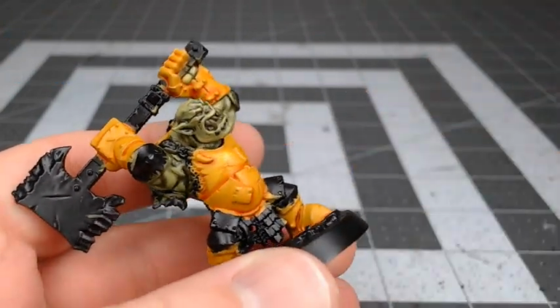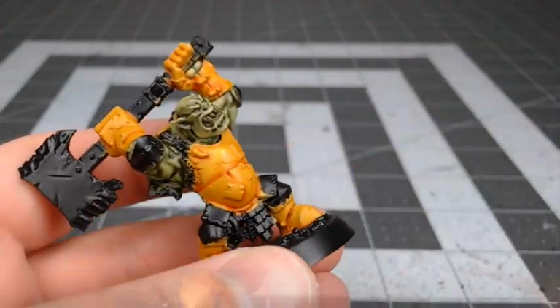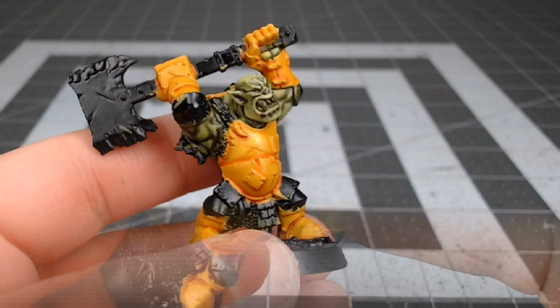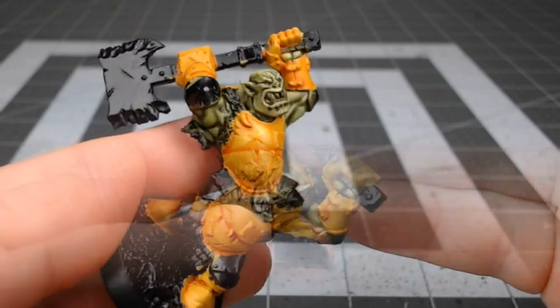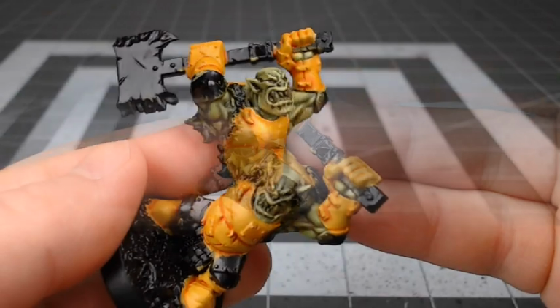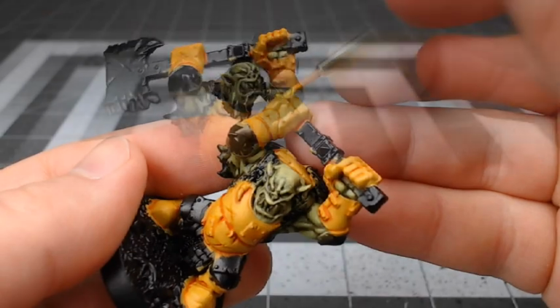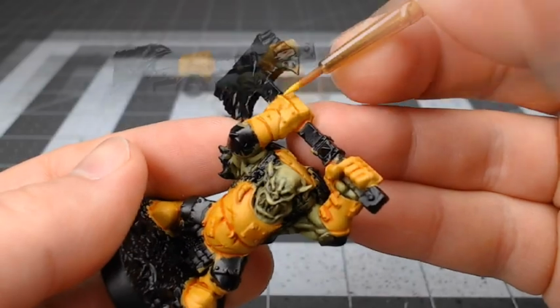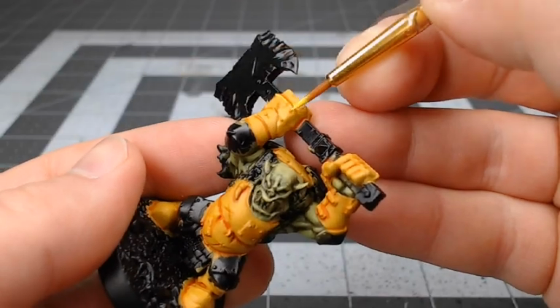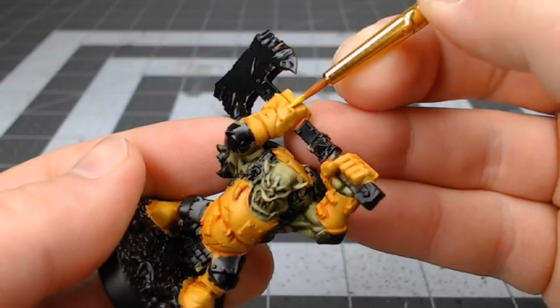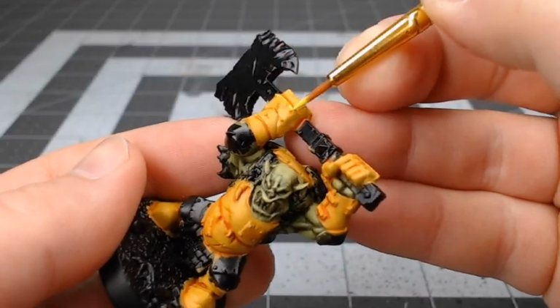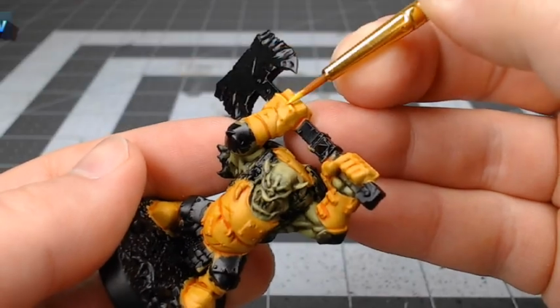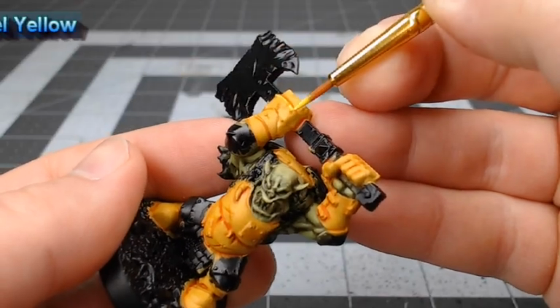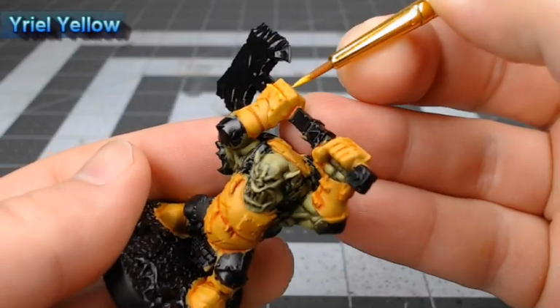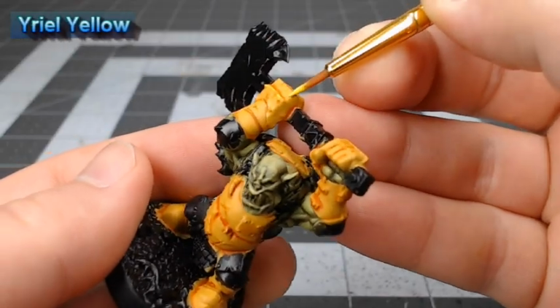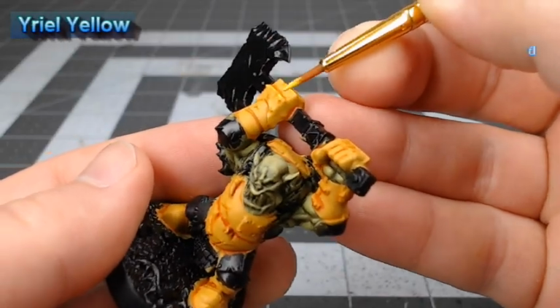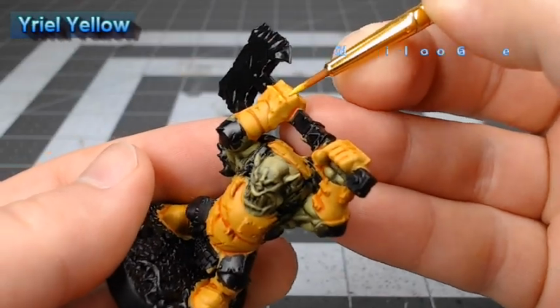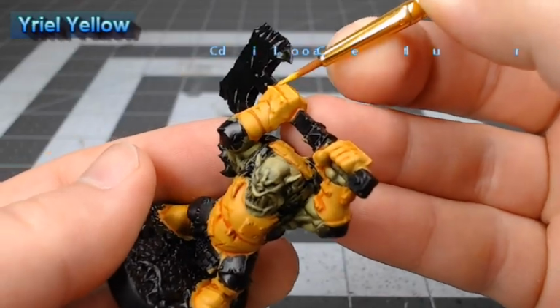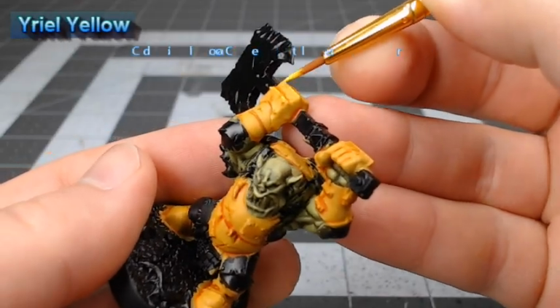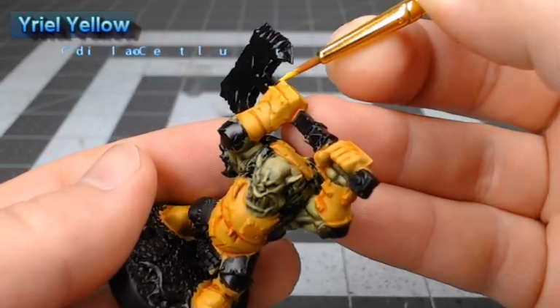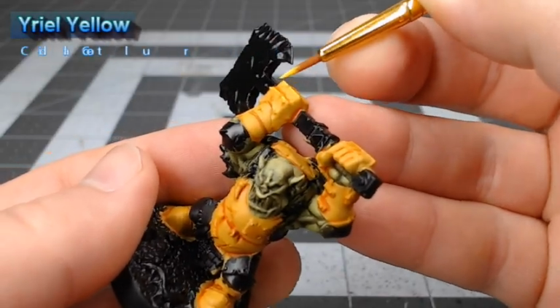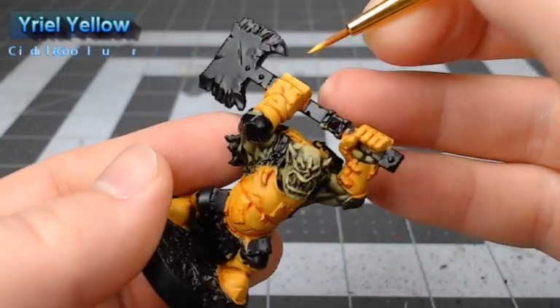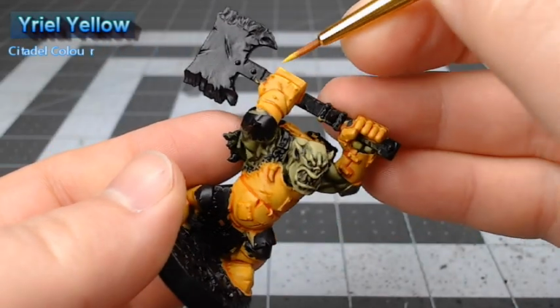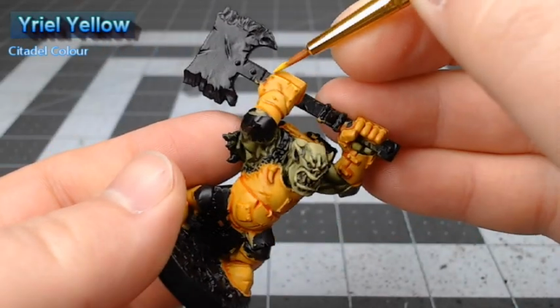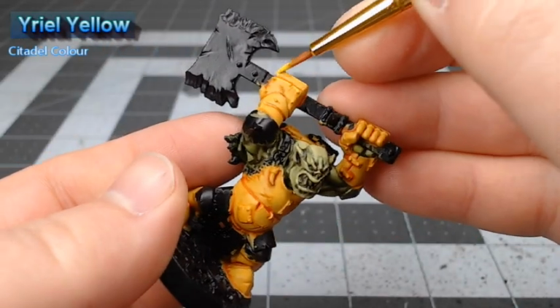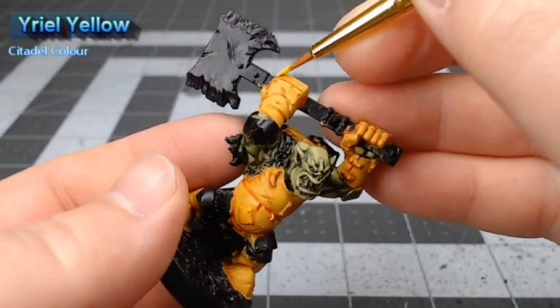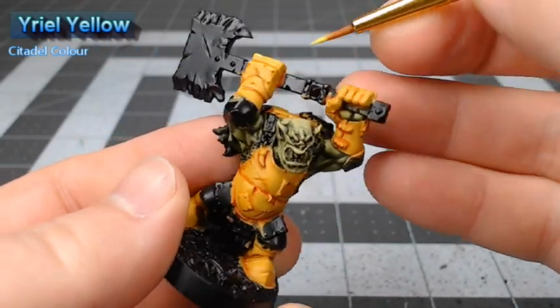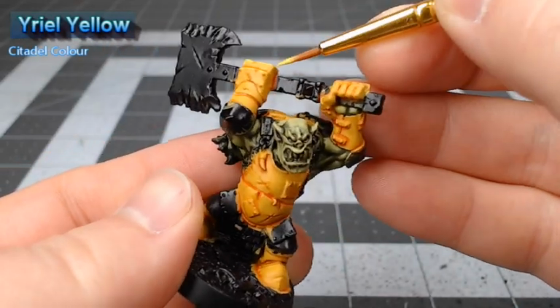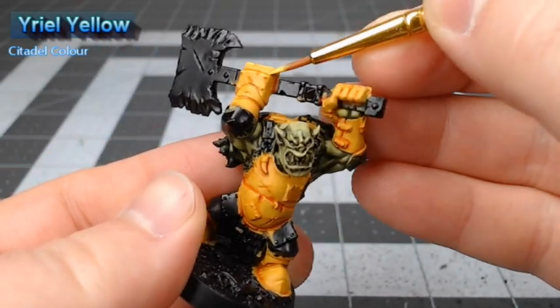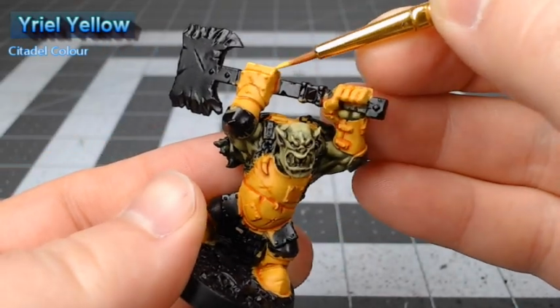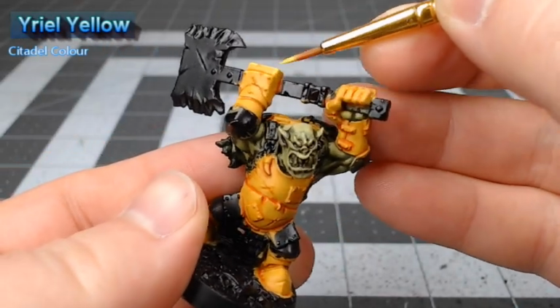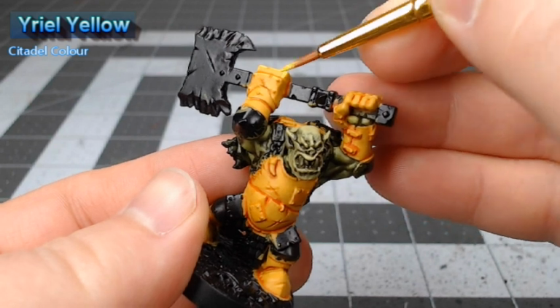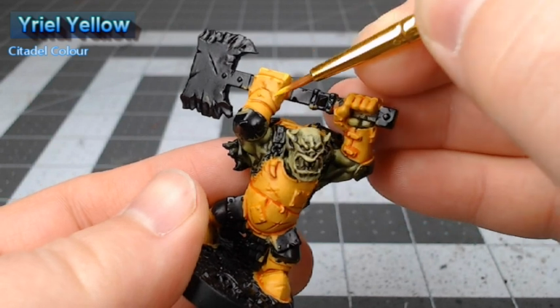Next we're going to take Yriel Yellow by itself and use this to edge highlight the sharpest ridges on the armor.